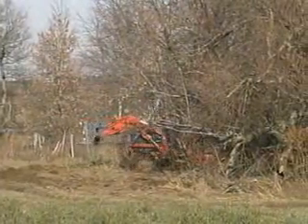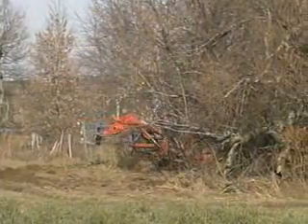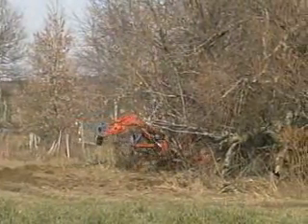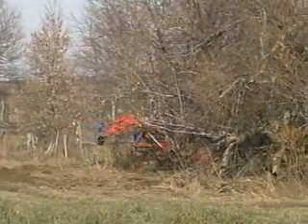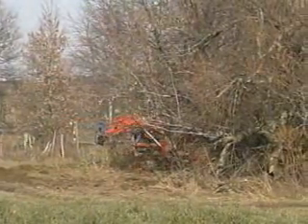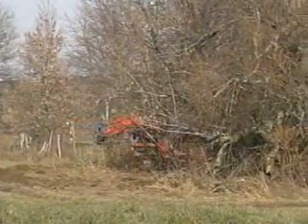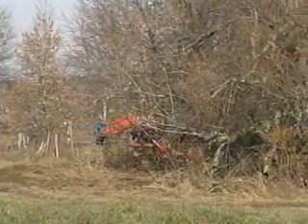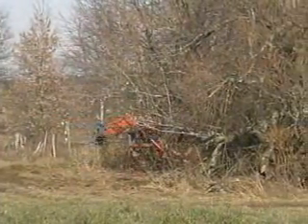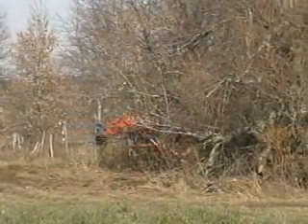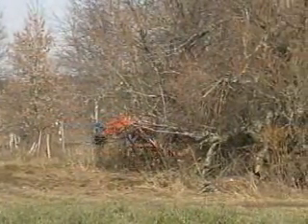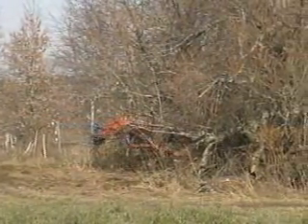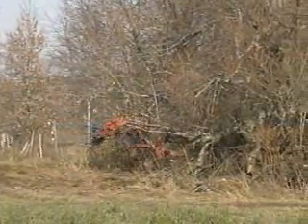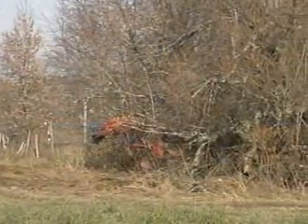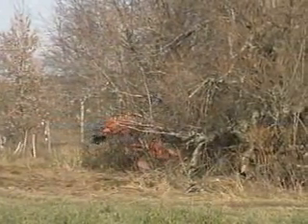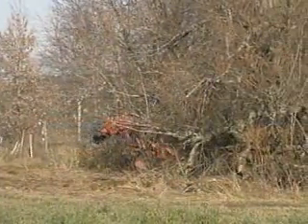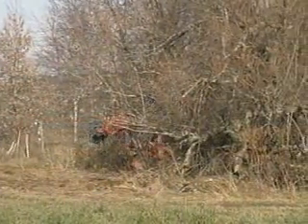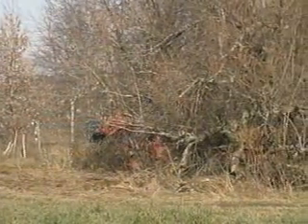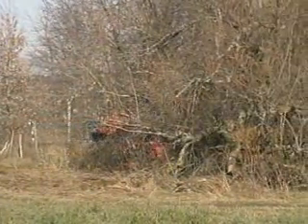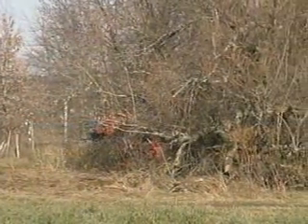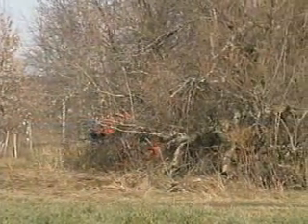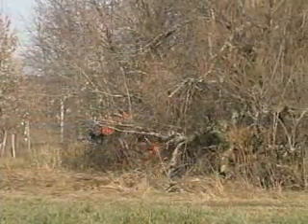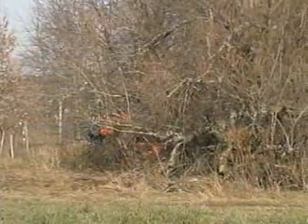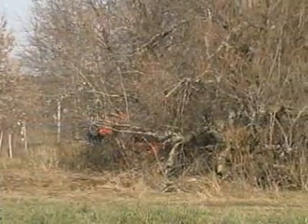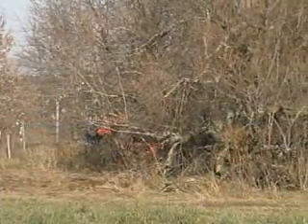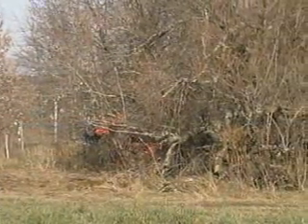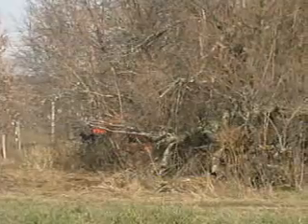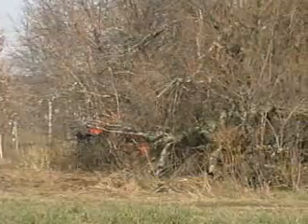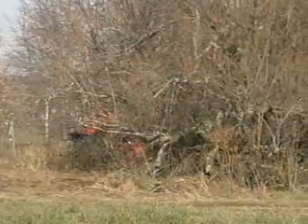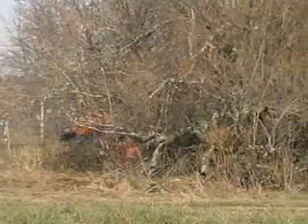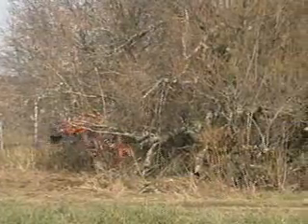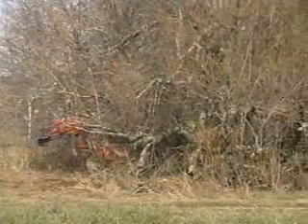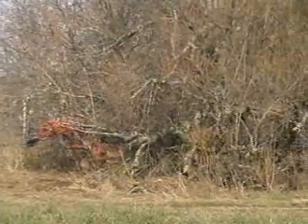Tangled thickets of trees, brush, and wire fencing can be efficiently cleared.